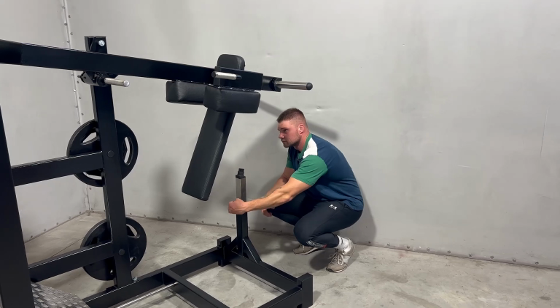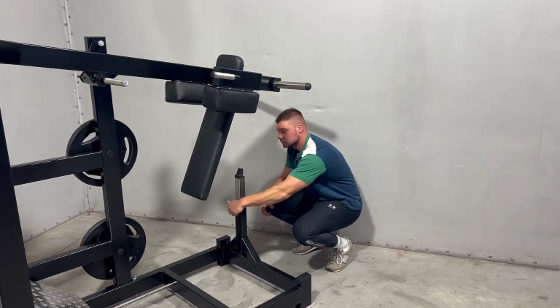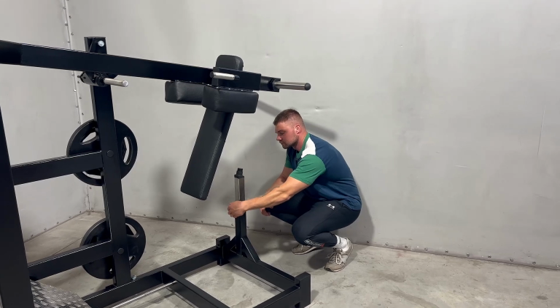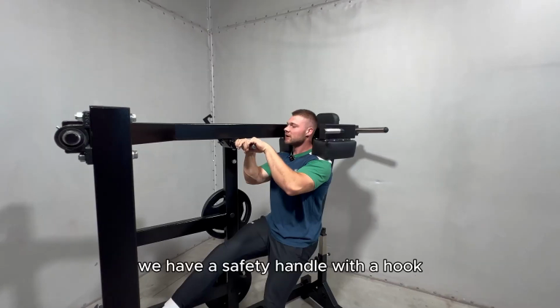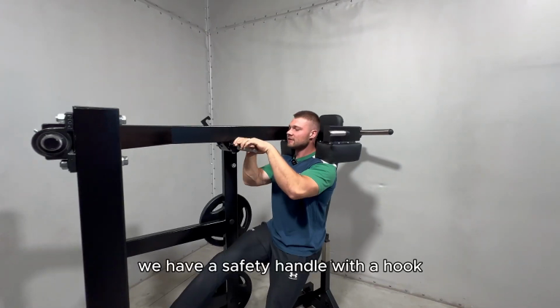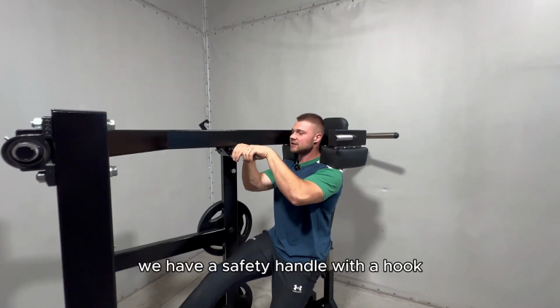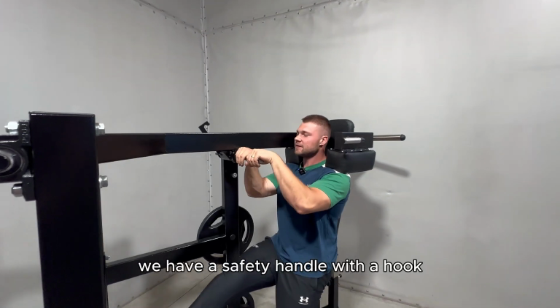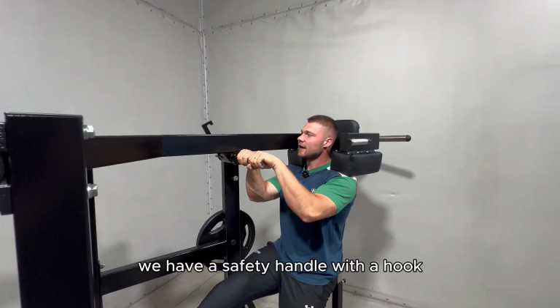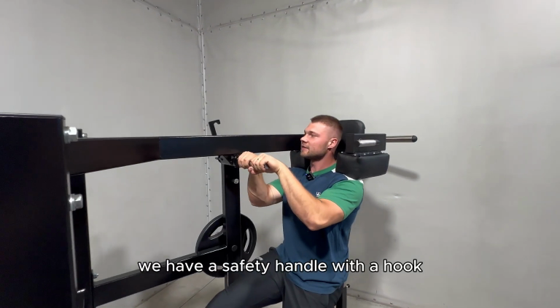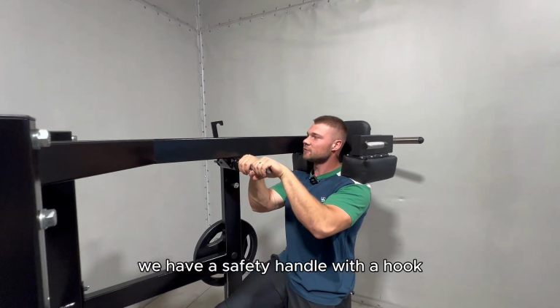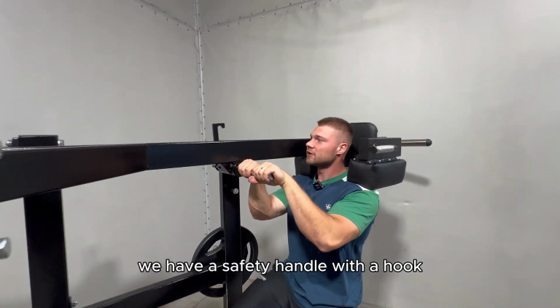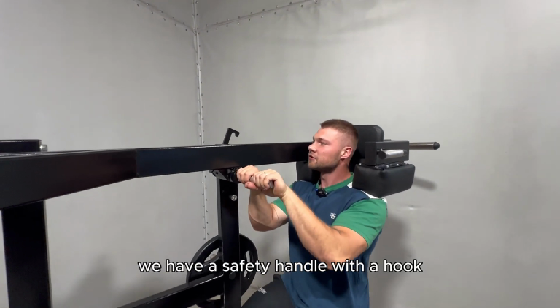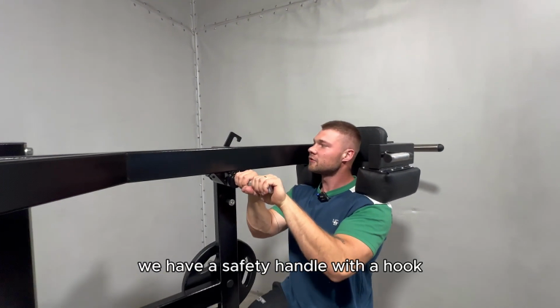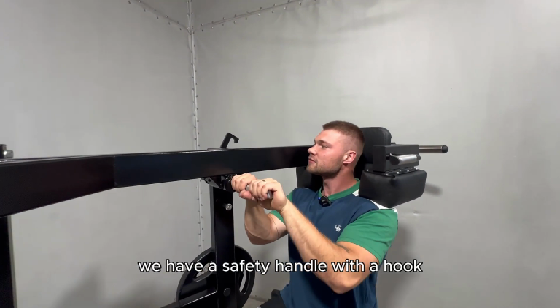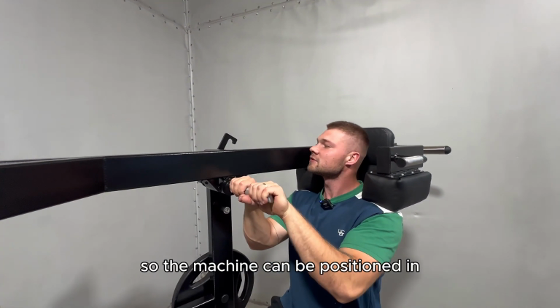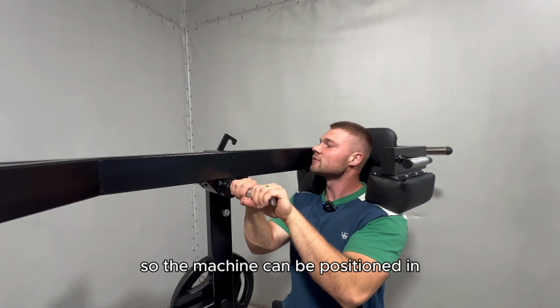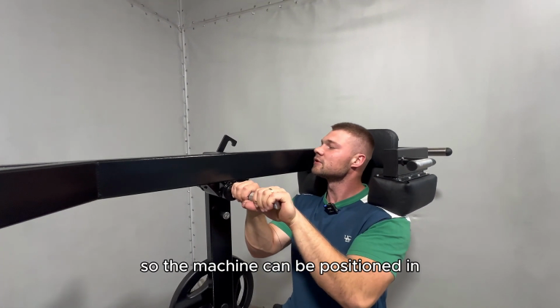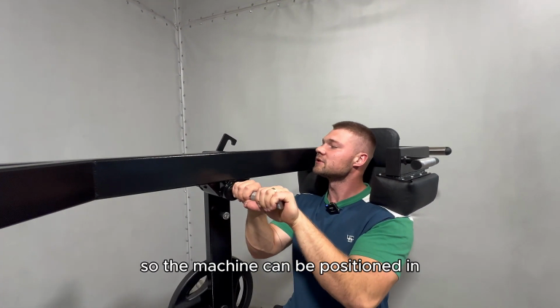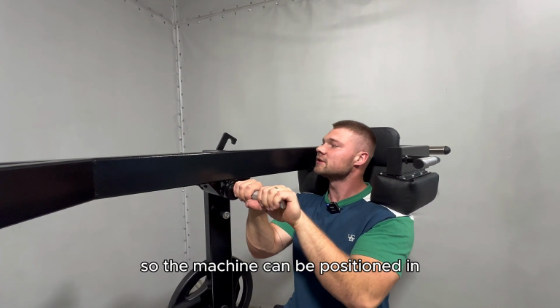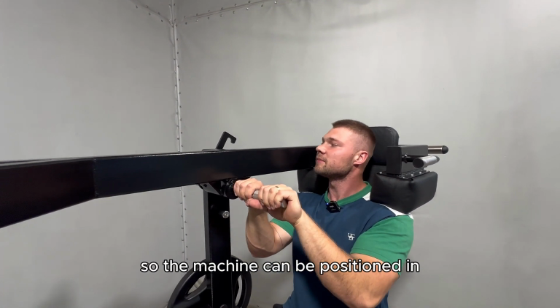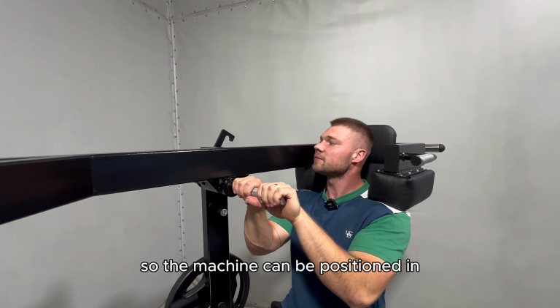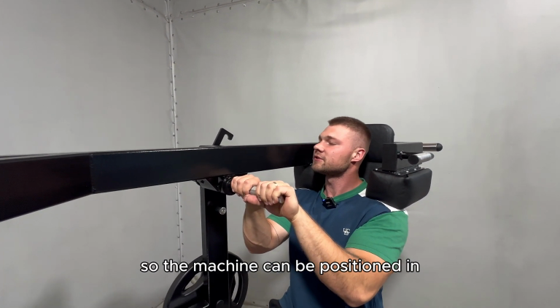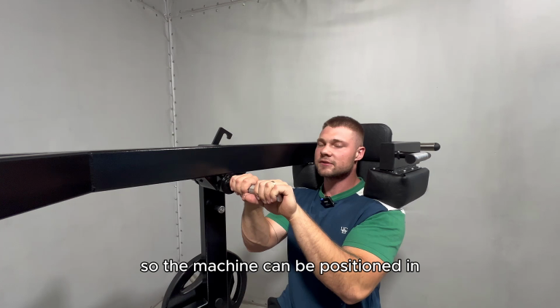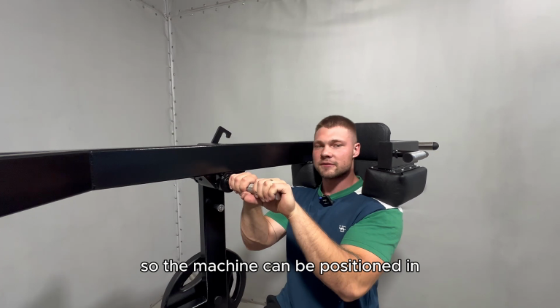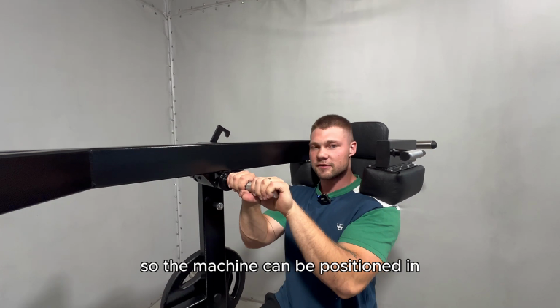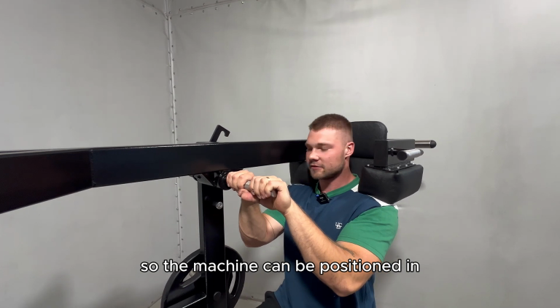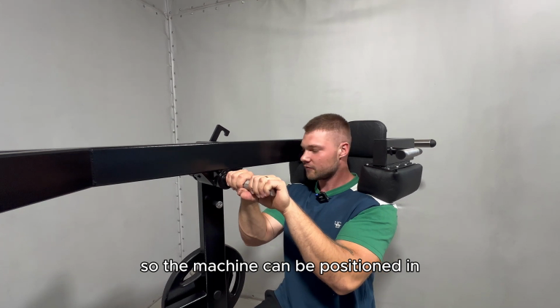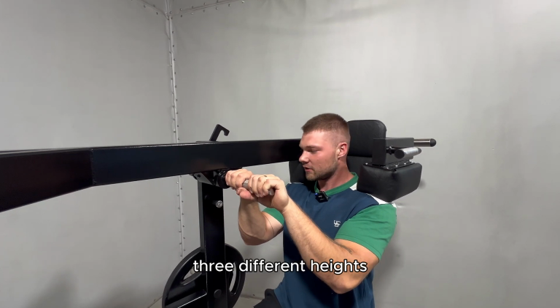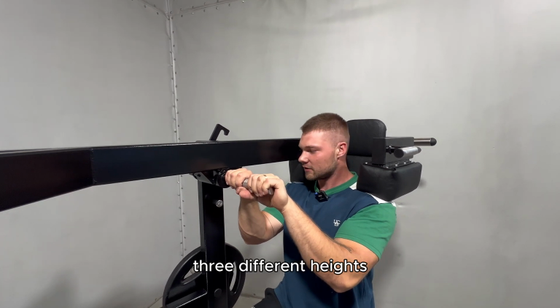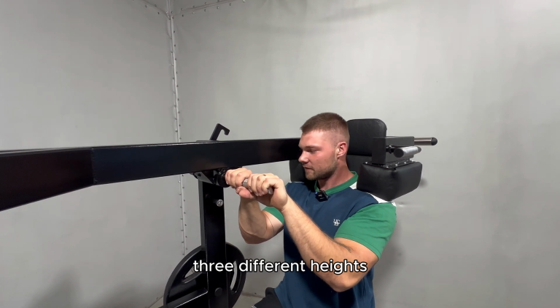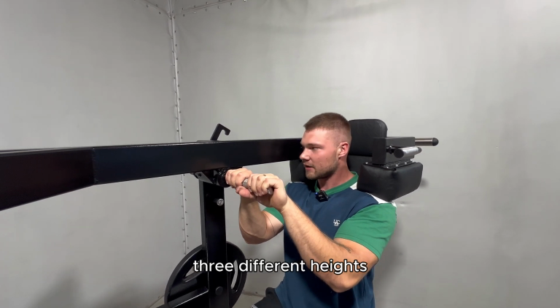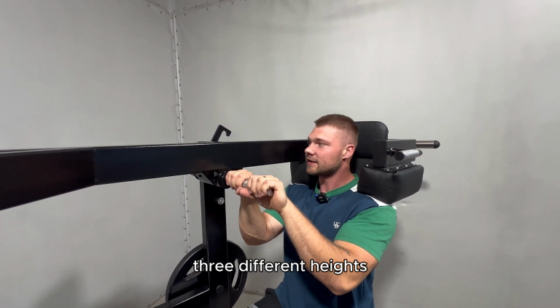We have a safety handle with a hook so the machine can be positioned in three different heights.